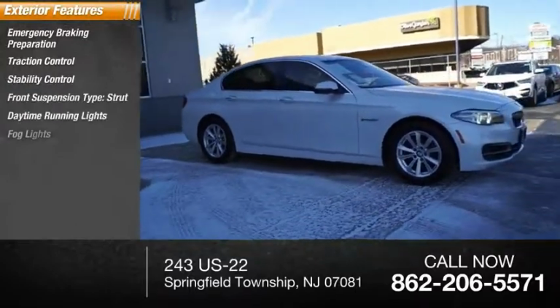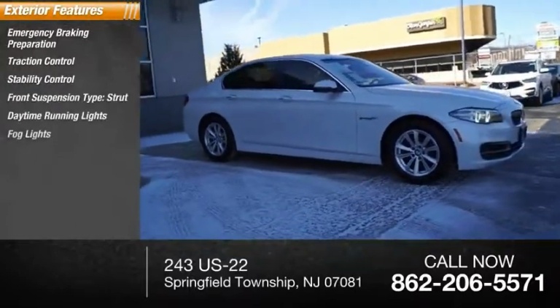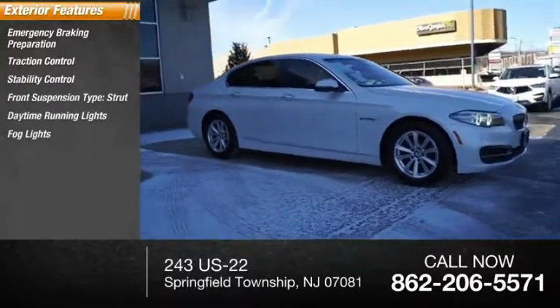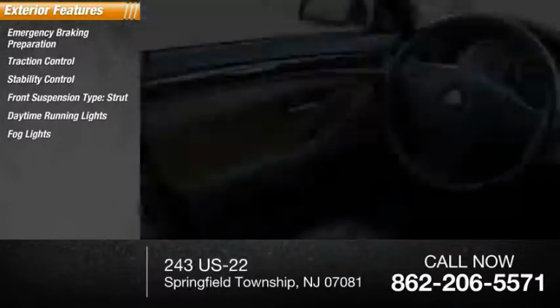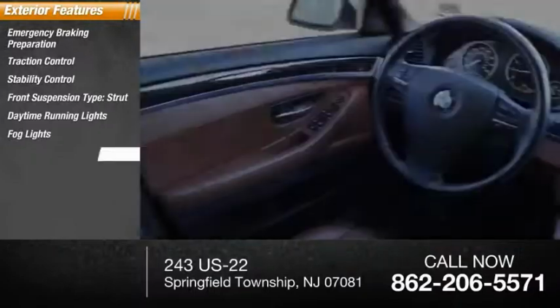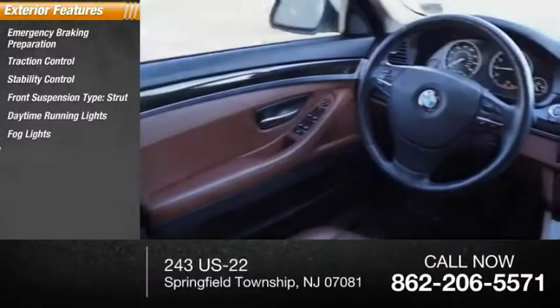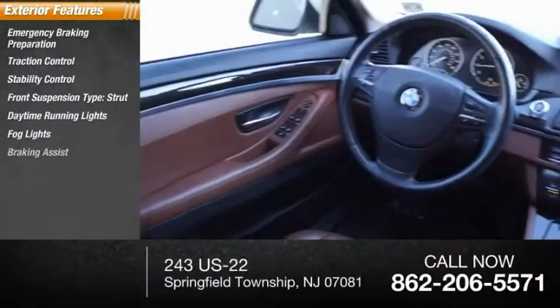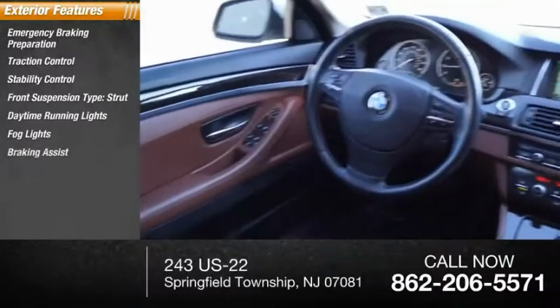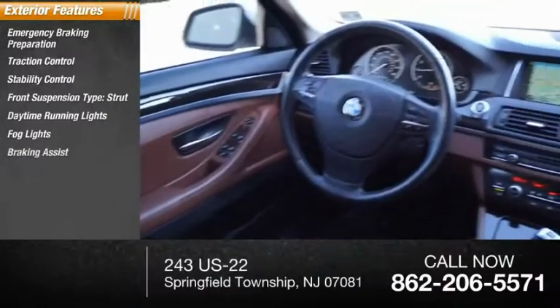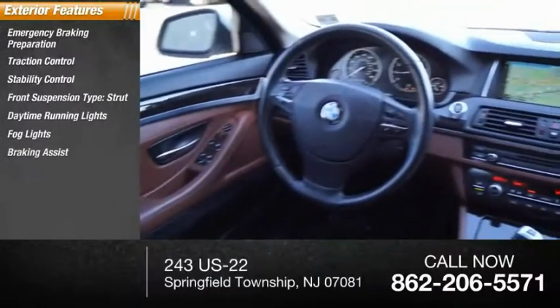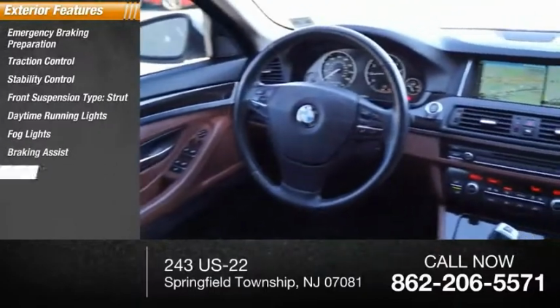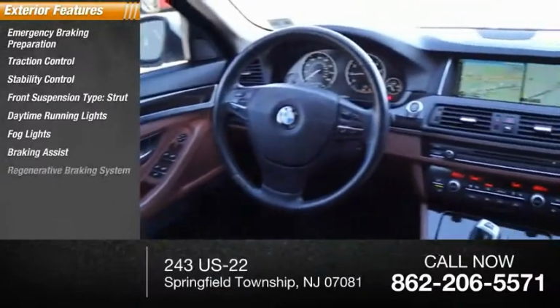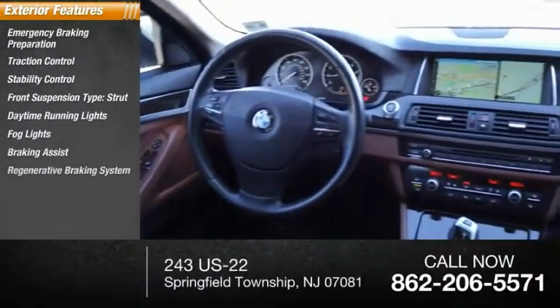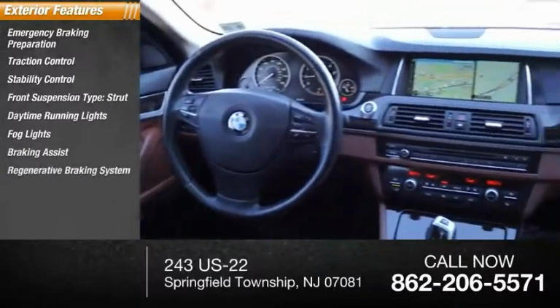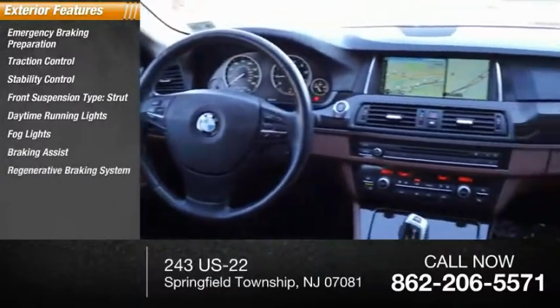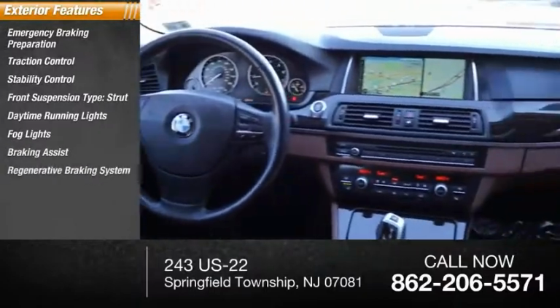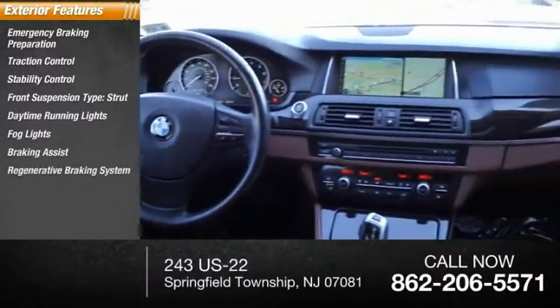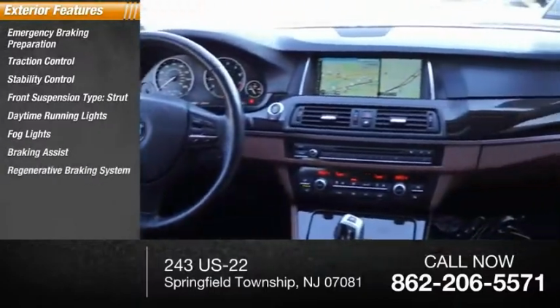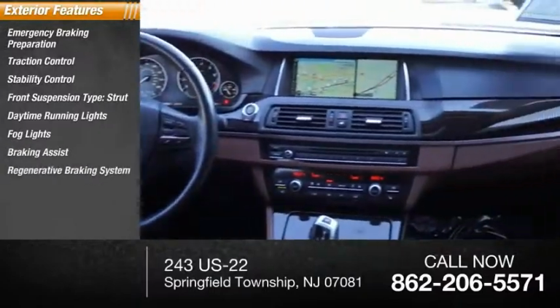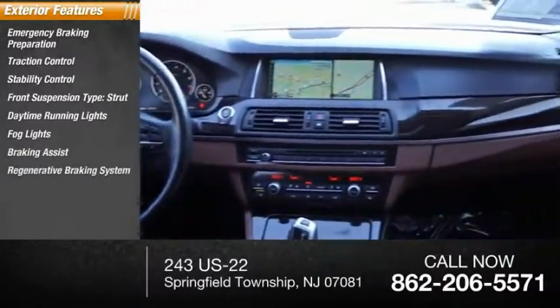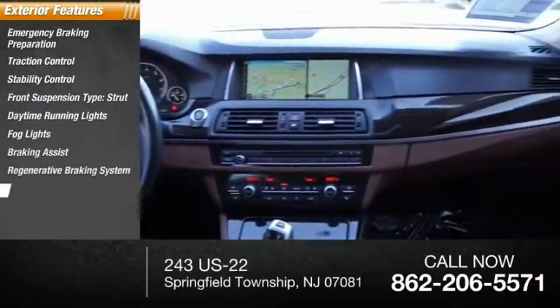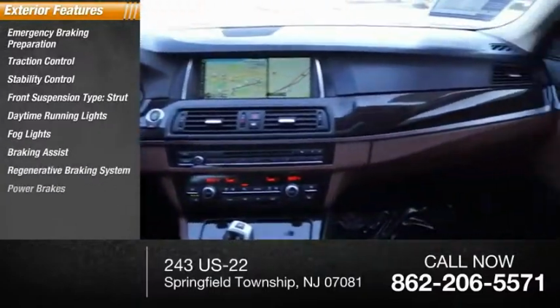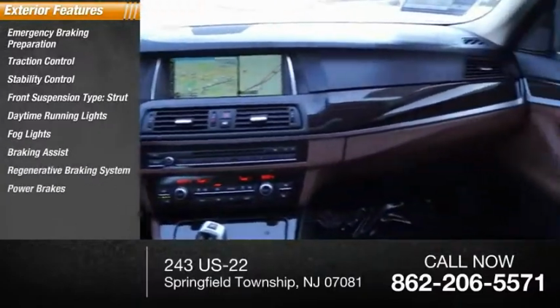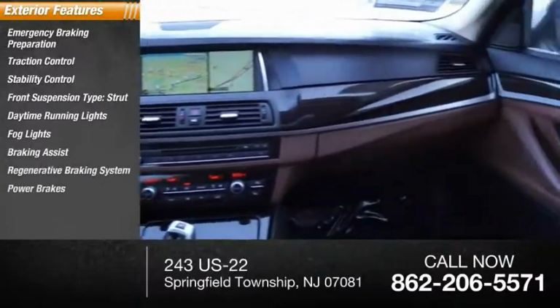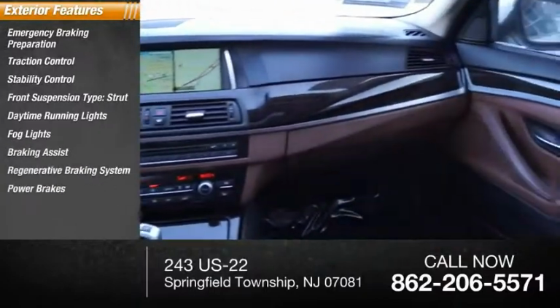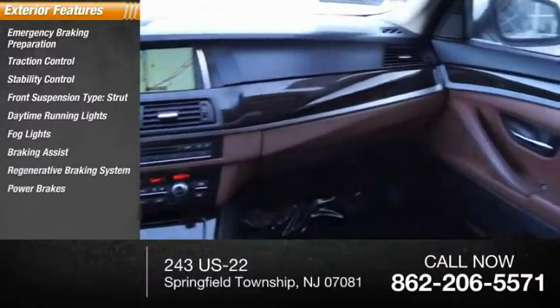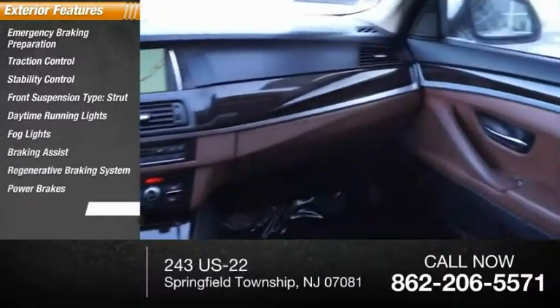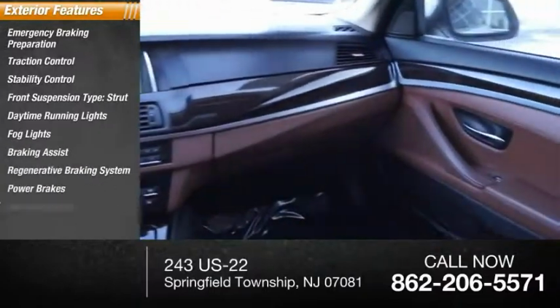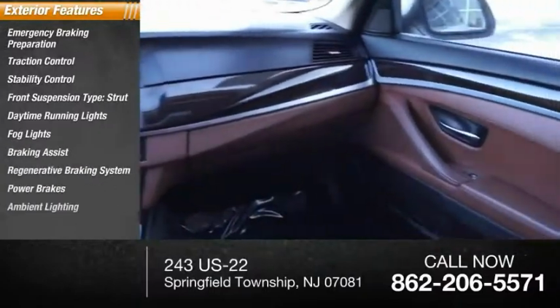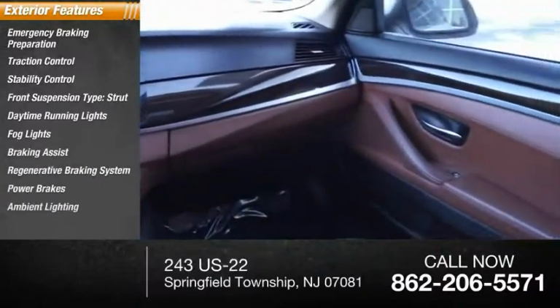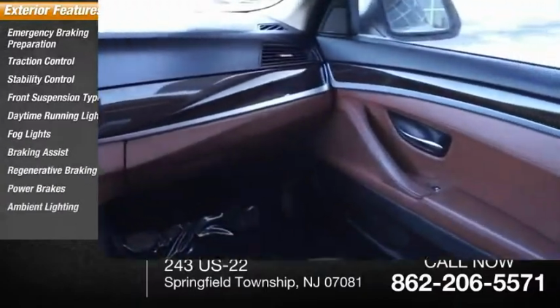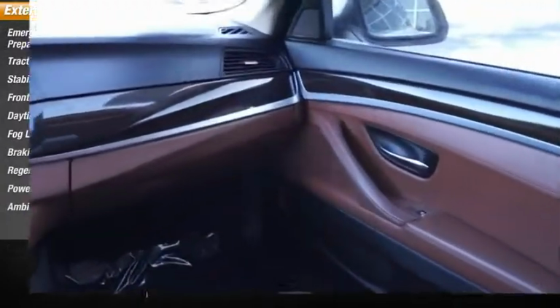Fog lights, braking assist, regenerative braking system, power brakes, and ambient lighting.